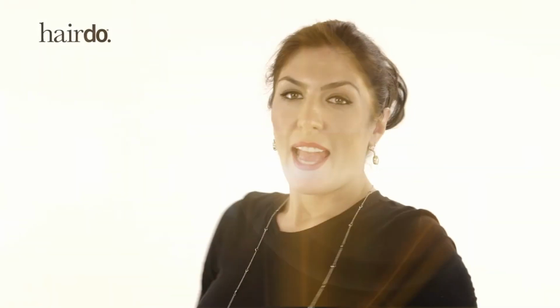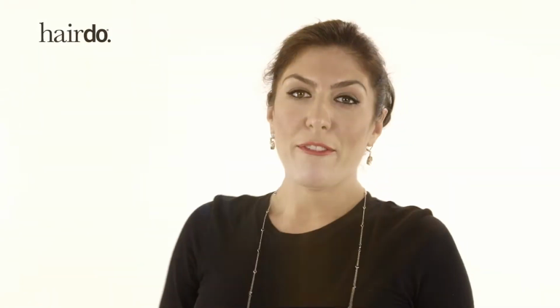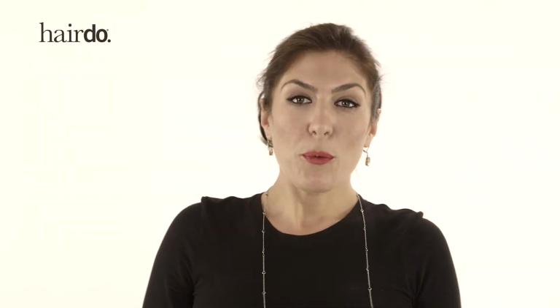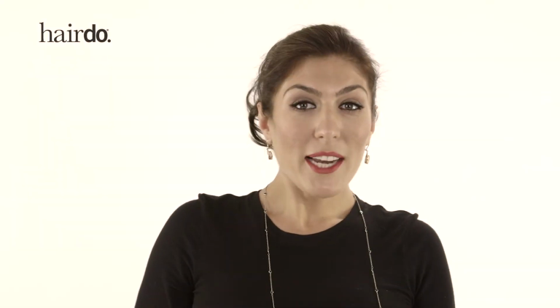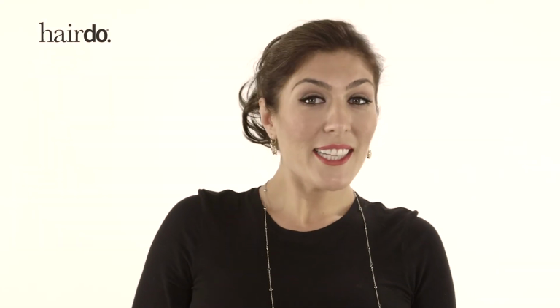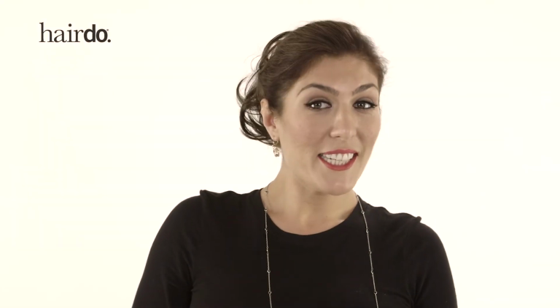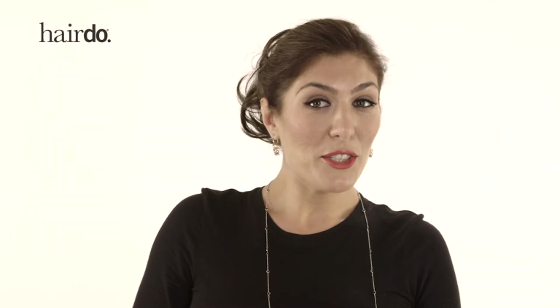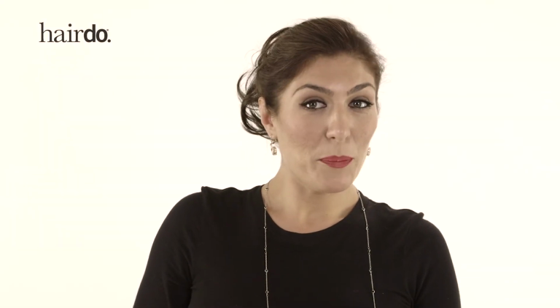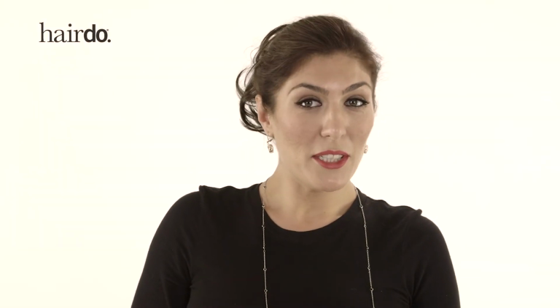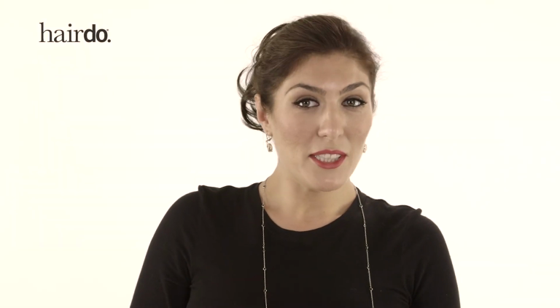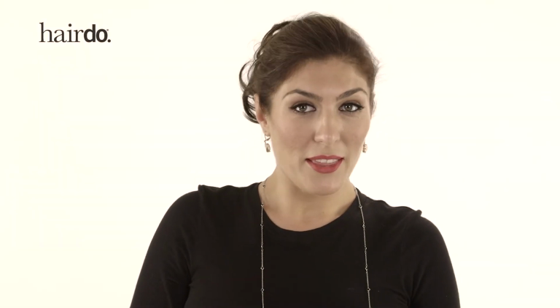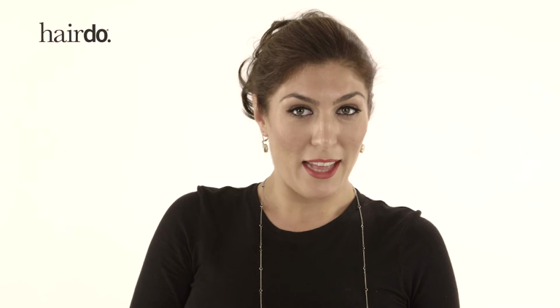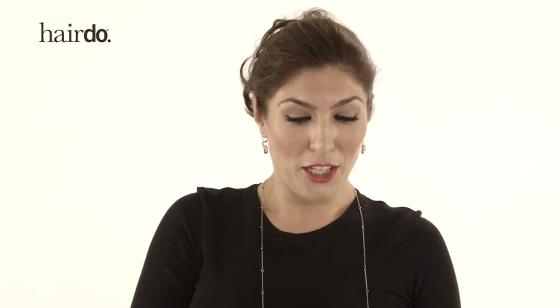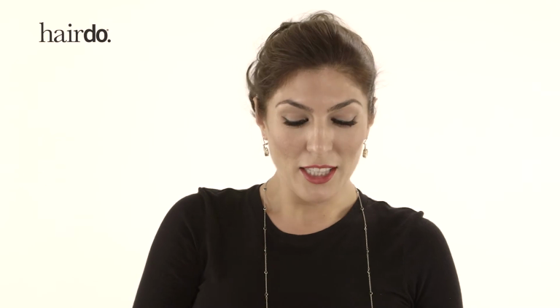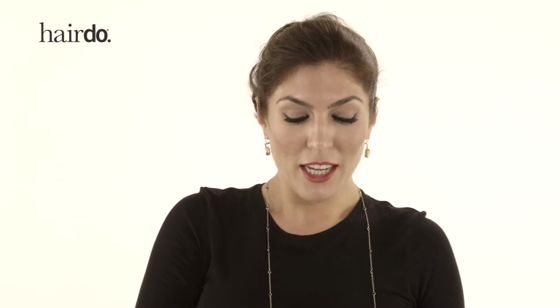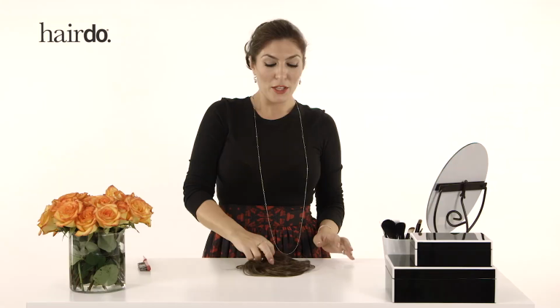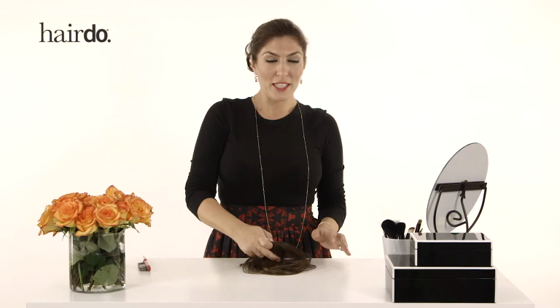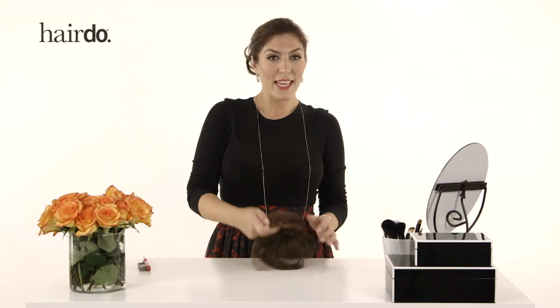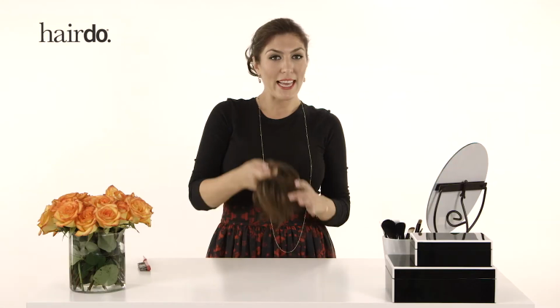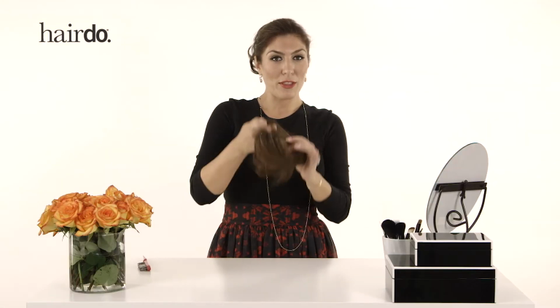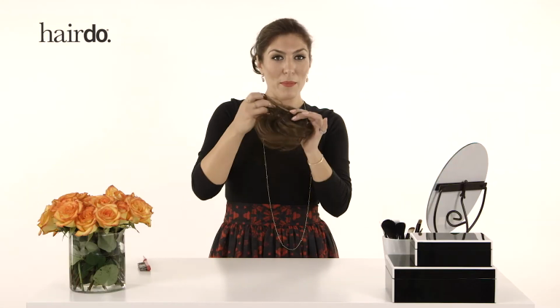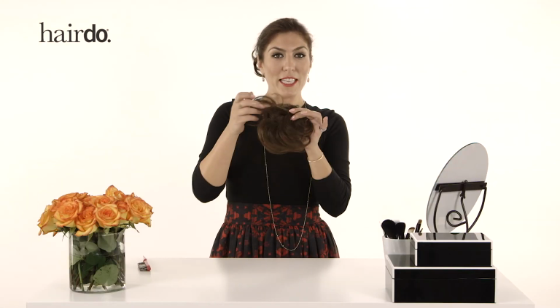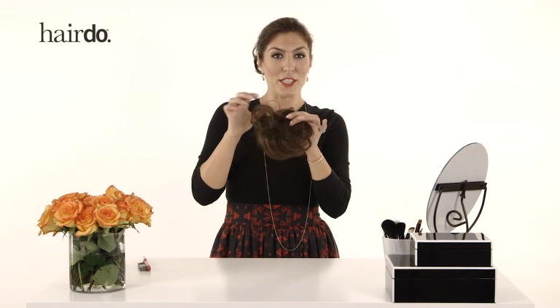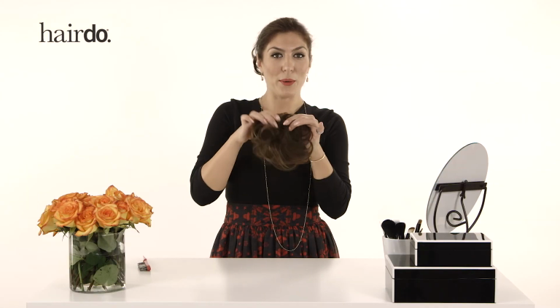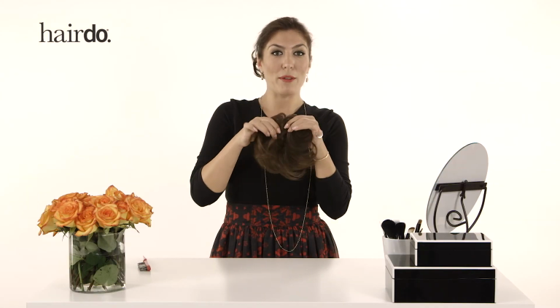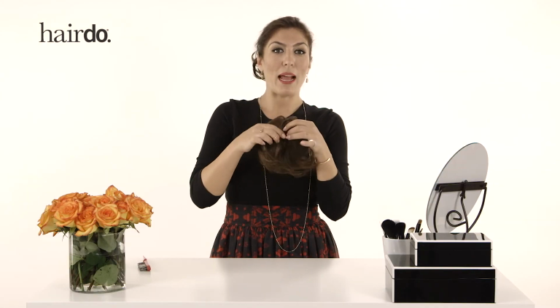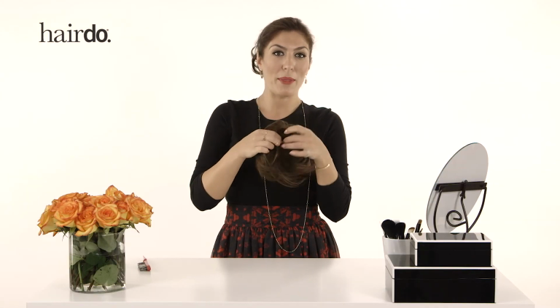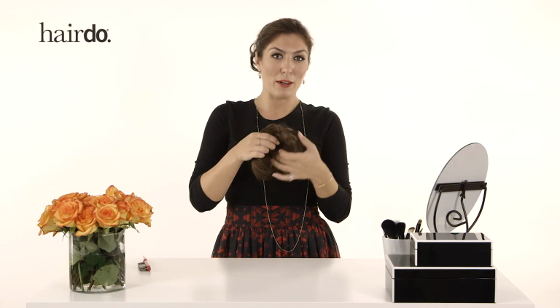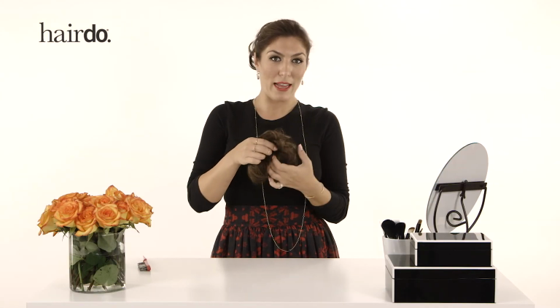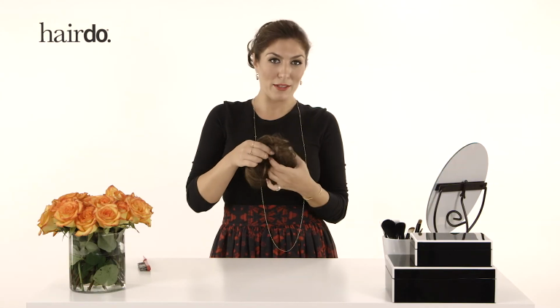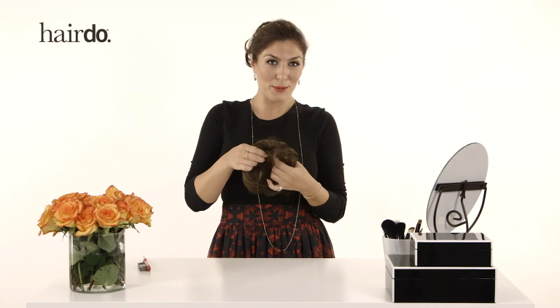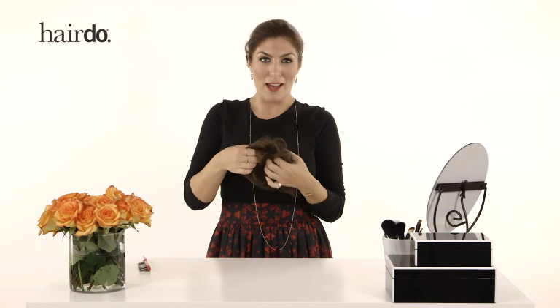If you want to continue to build on that look, you can take out the Mini-Do and wrap that around as well.